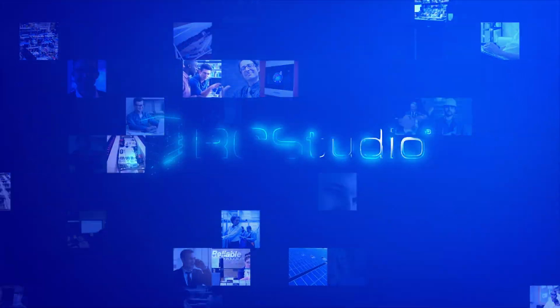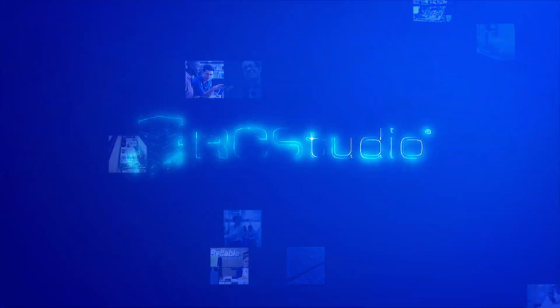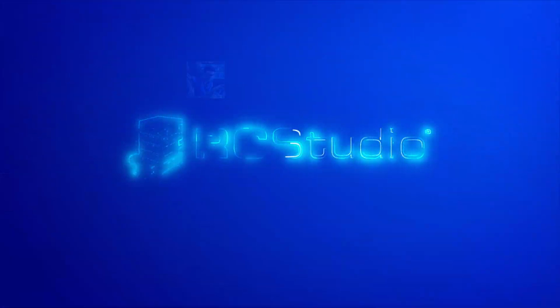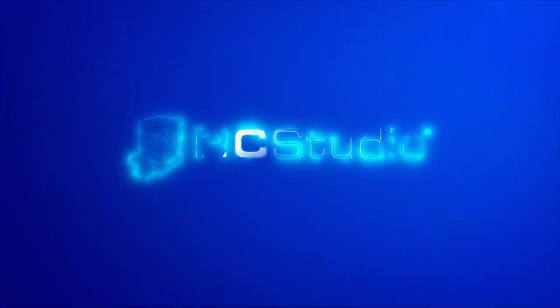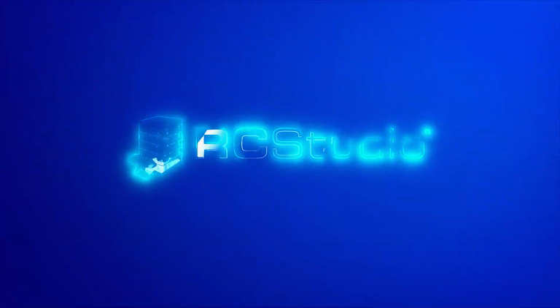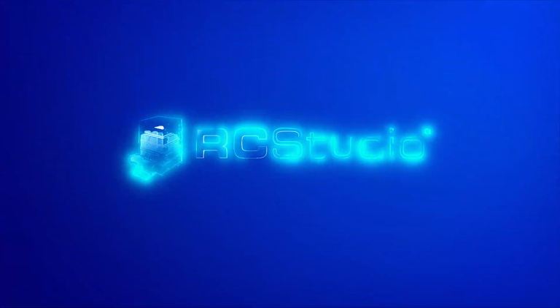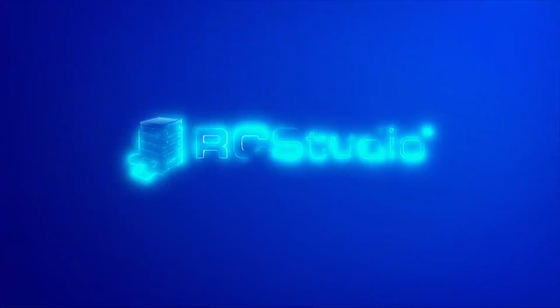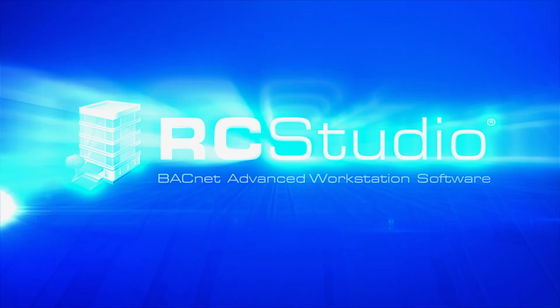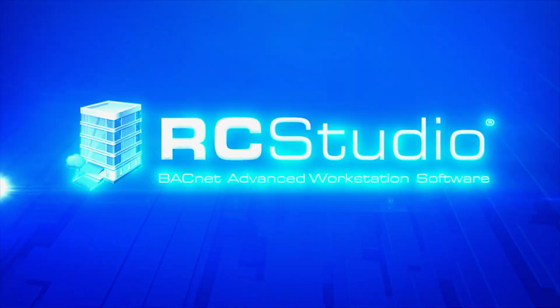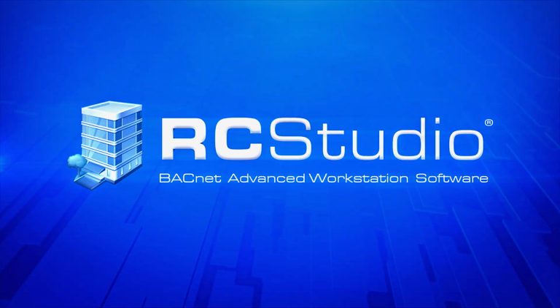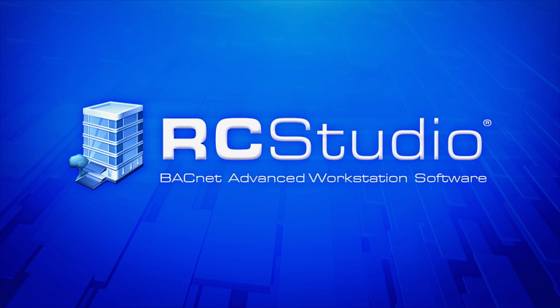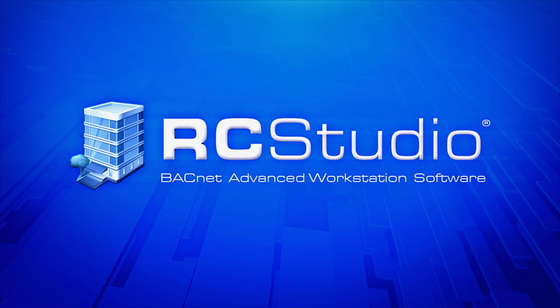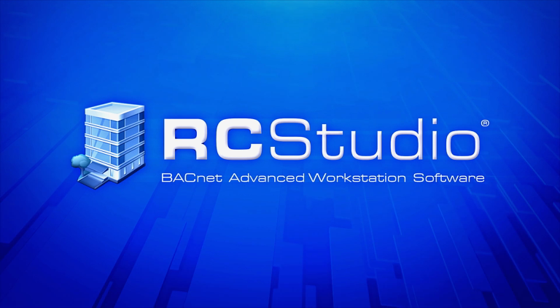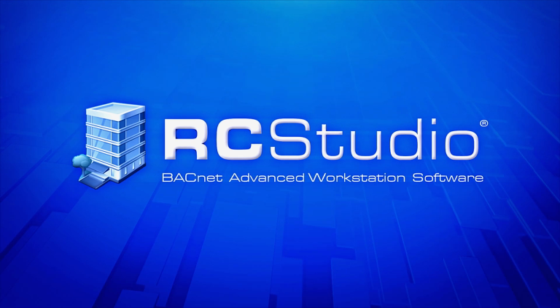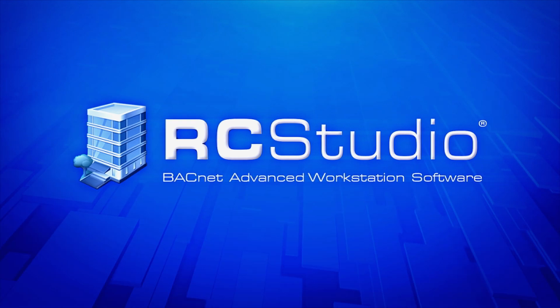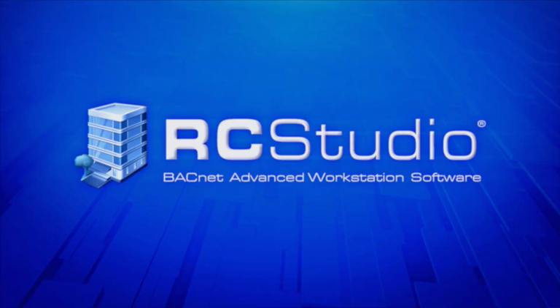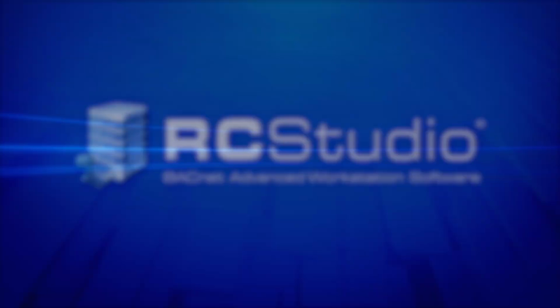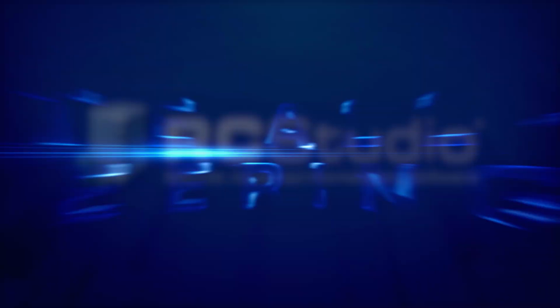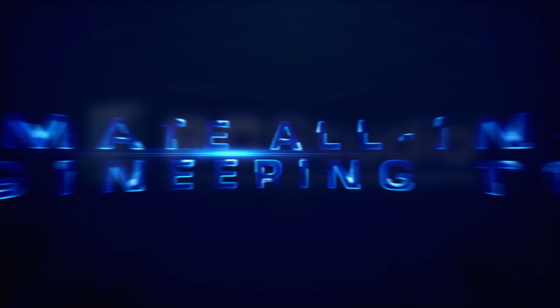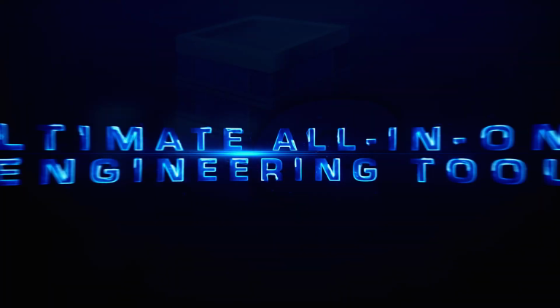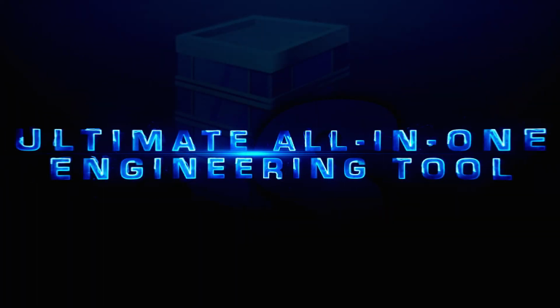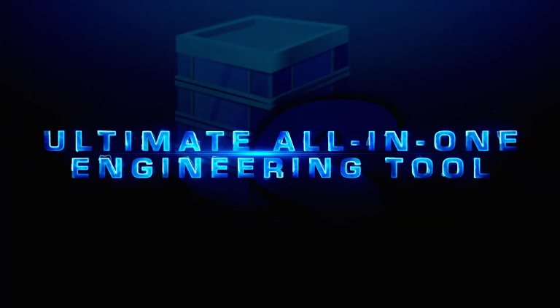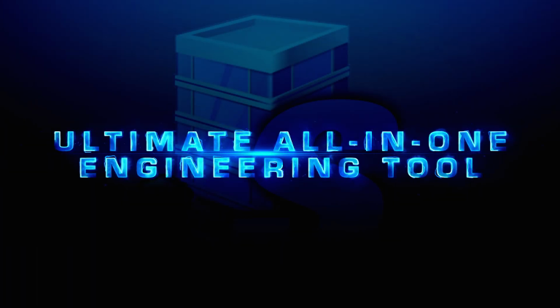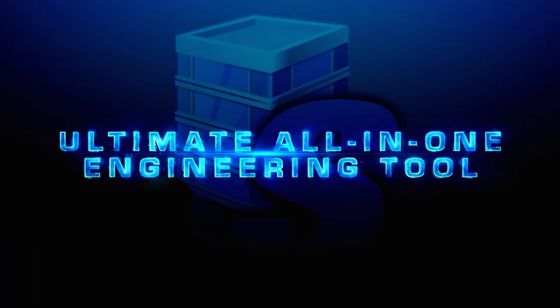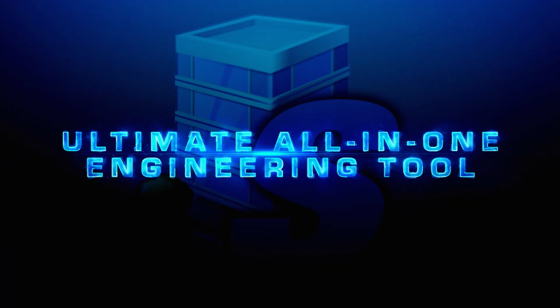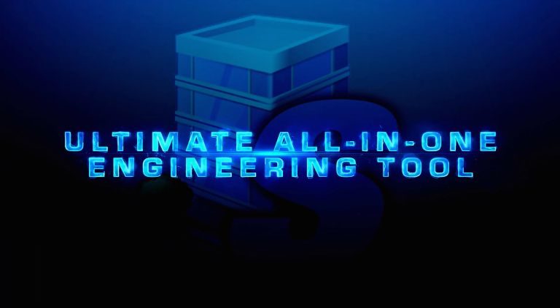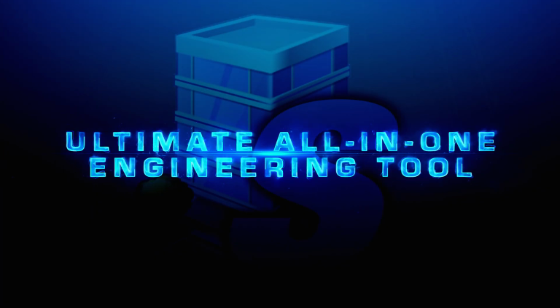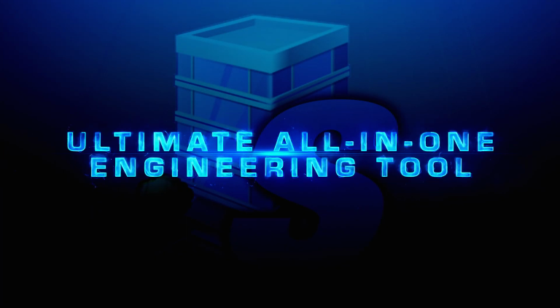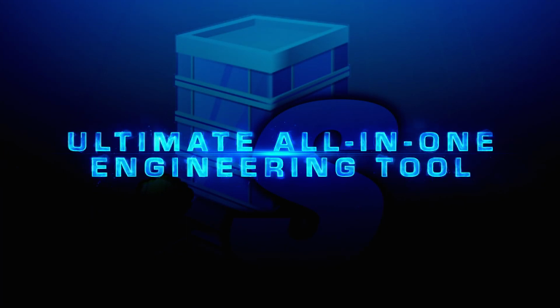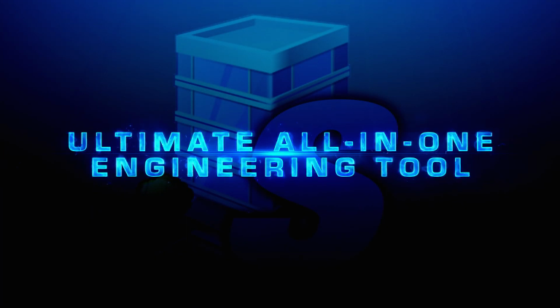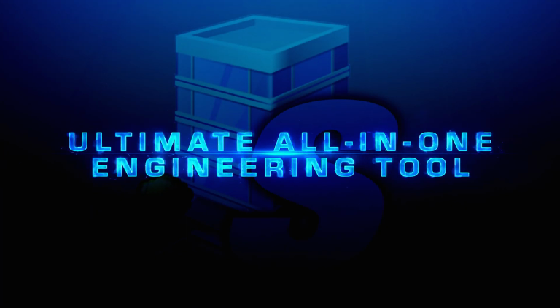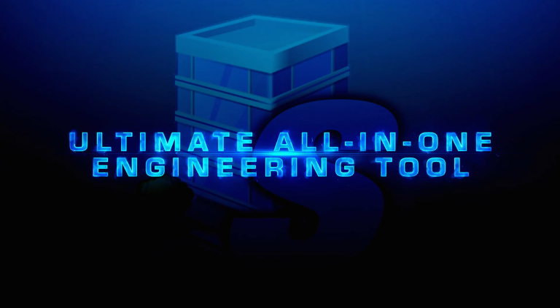RC Studio. The ultimate all-in-one engineering tool.